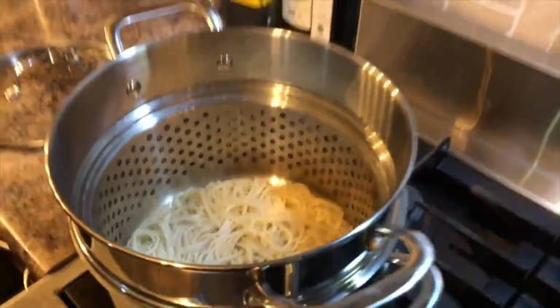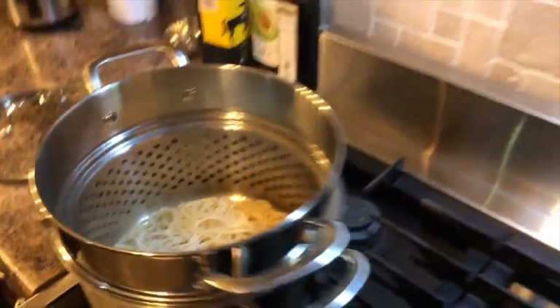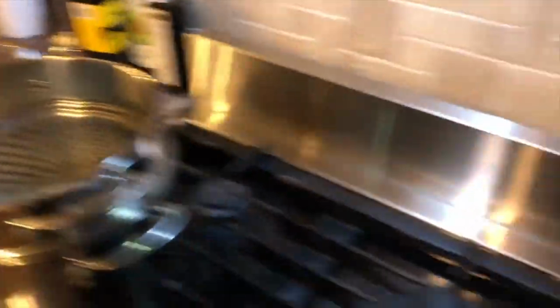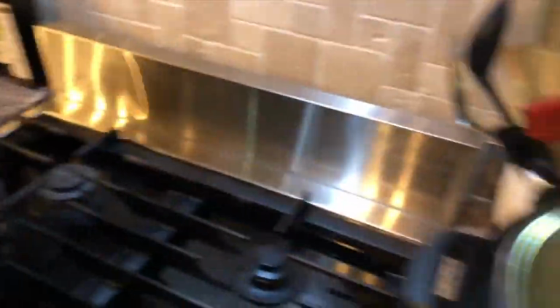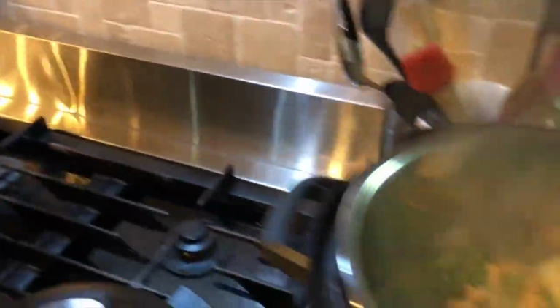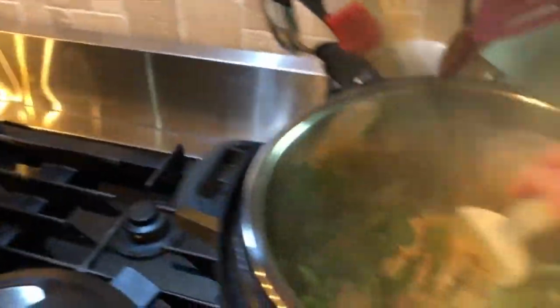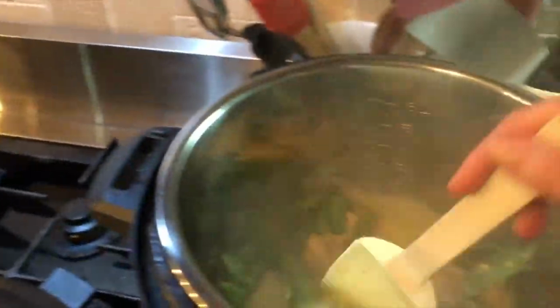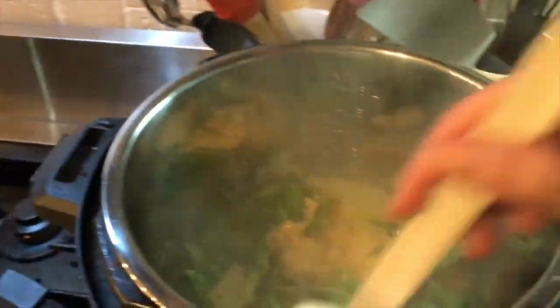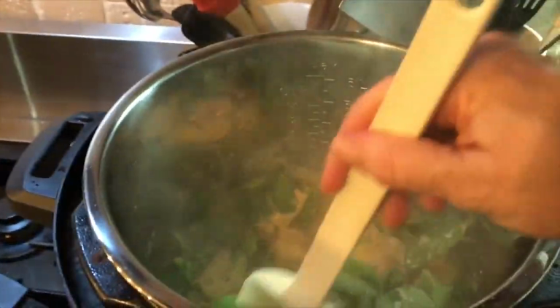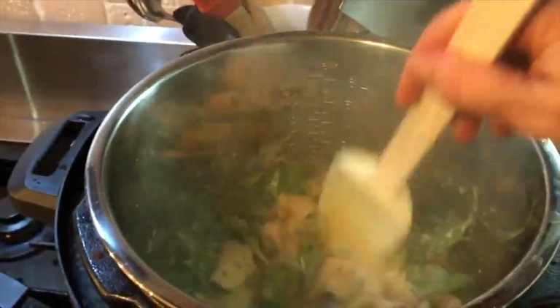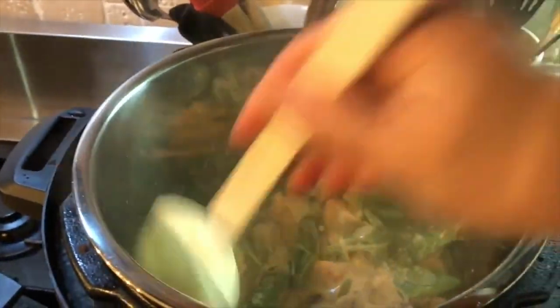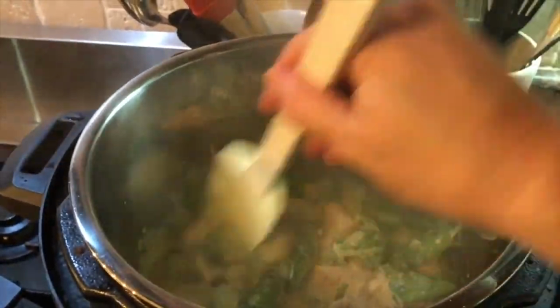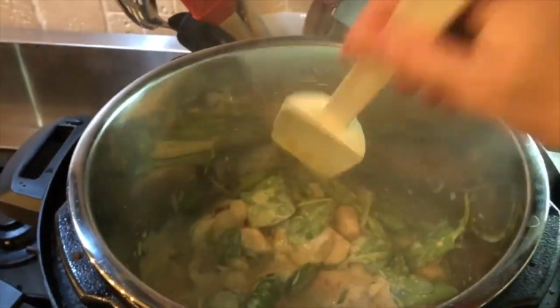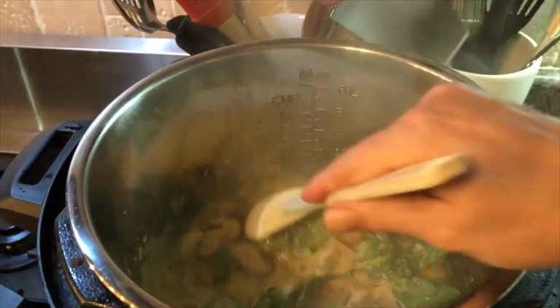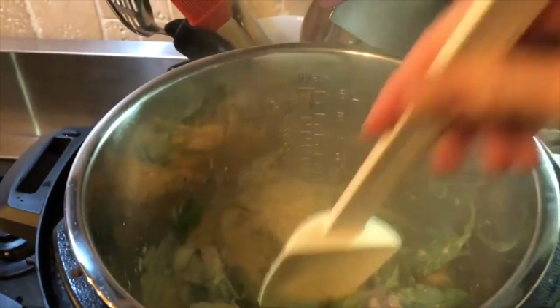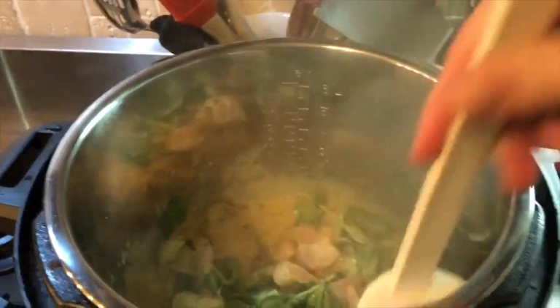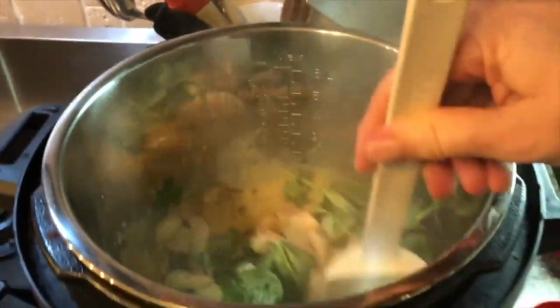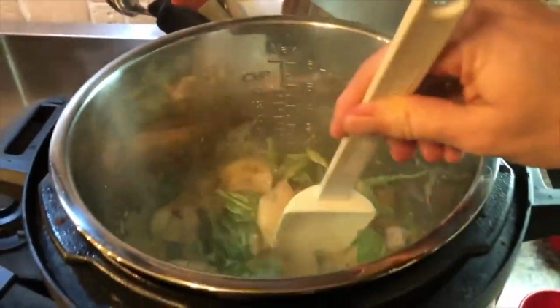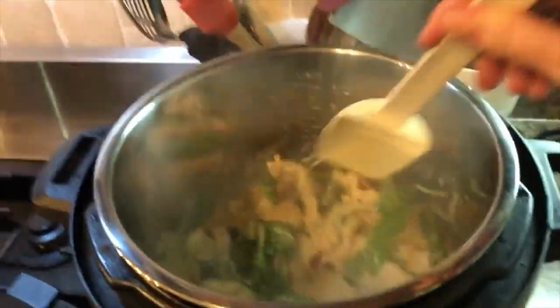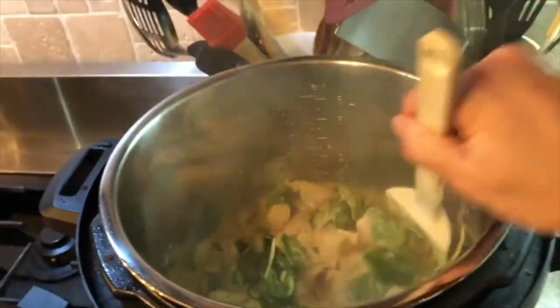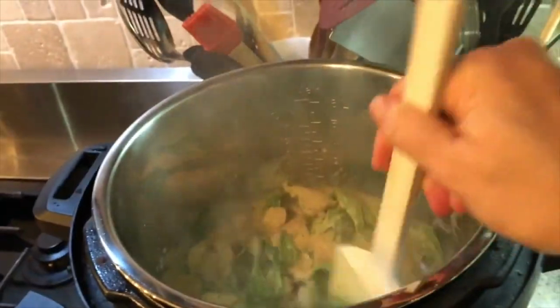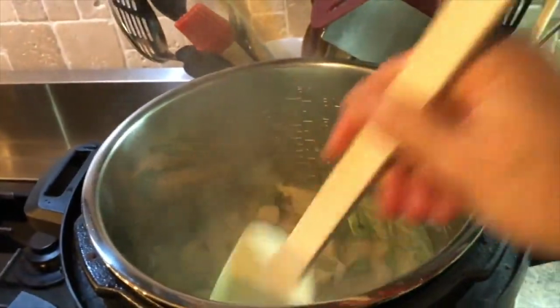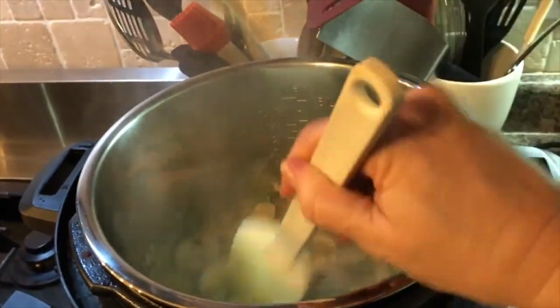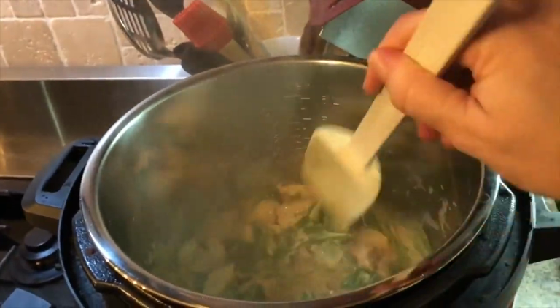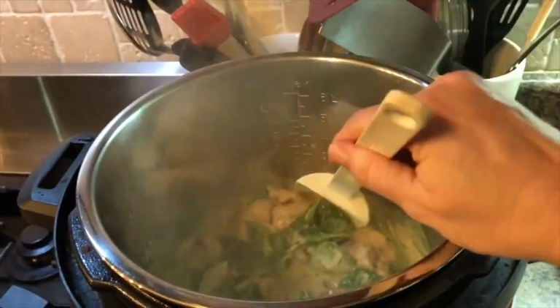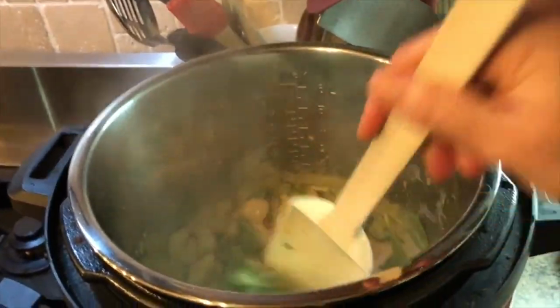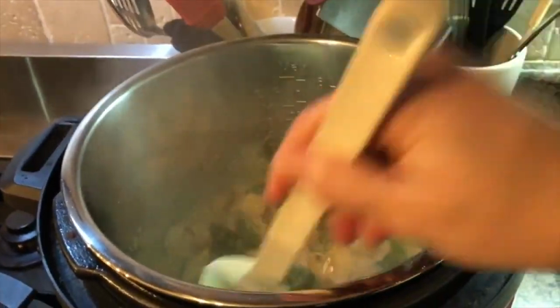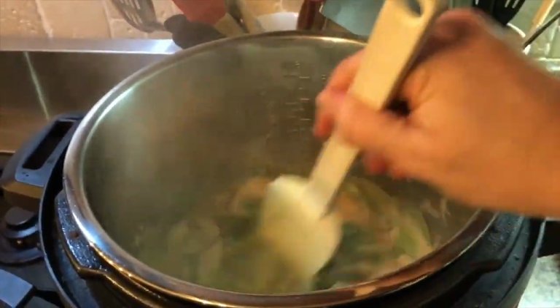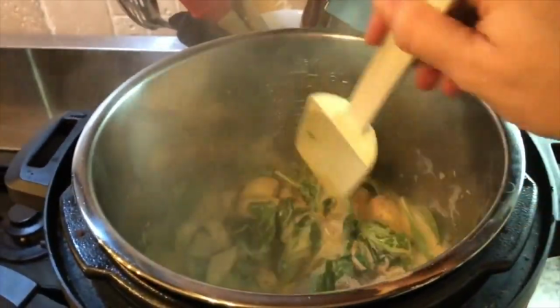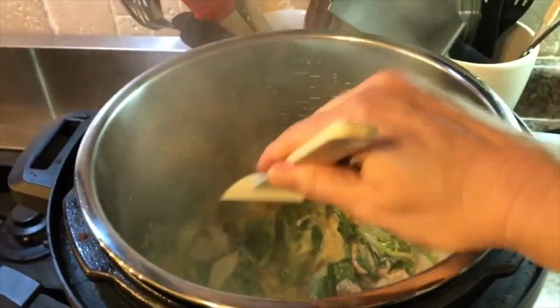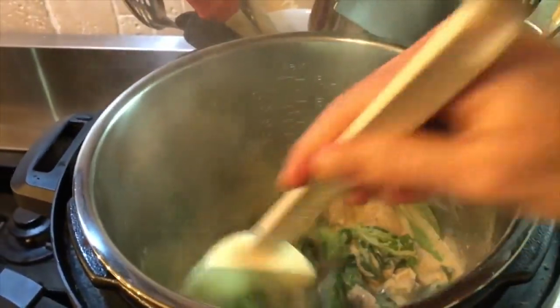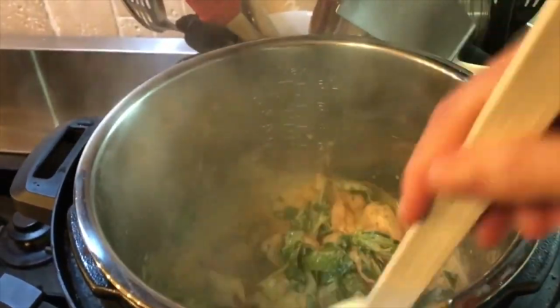I'm going to finish it with just a little bit of butter and olive oil.